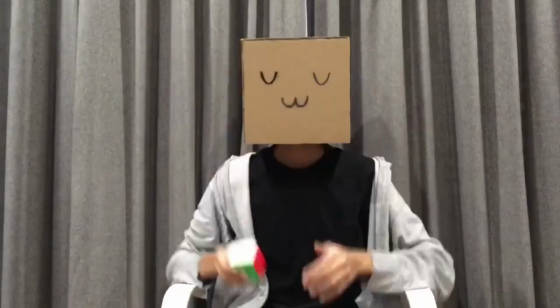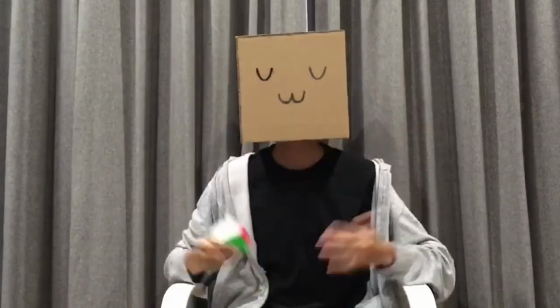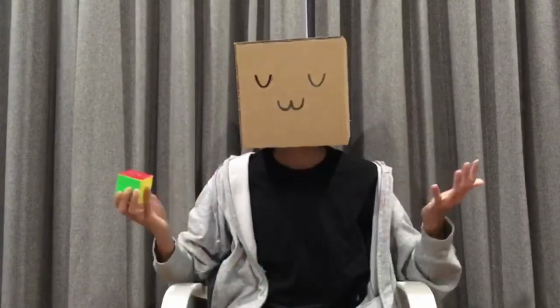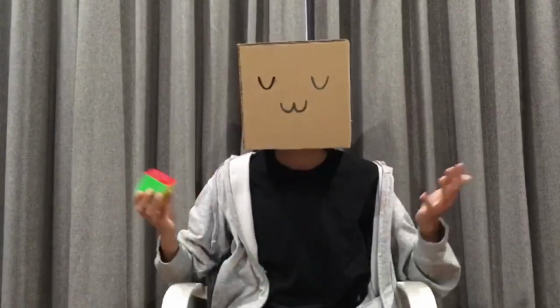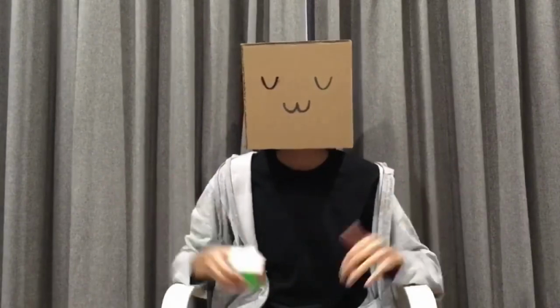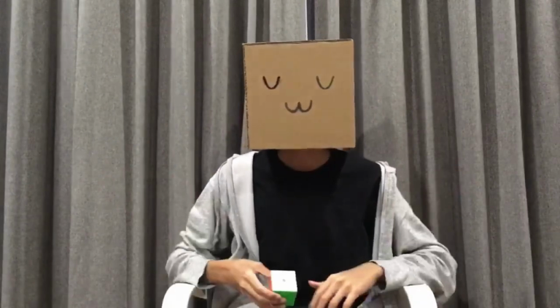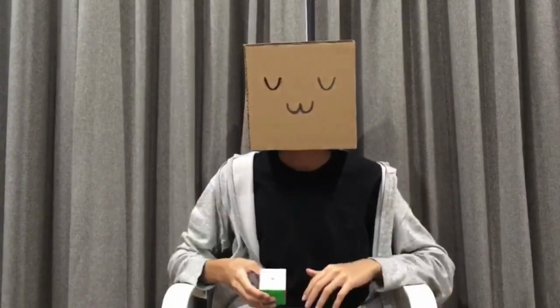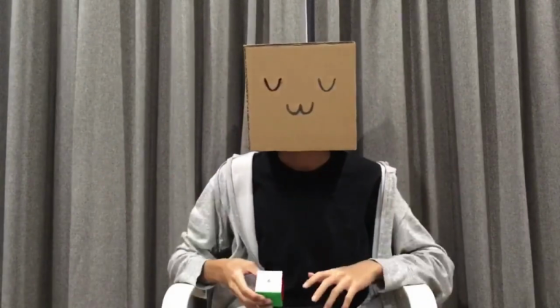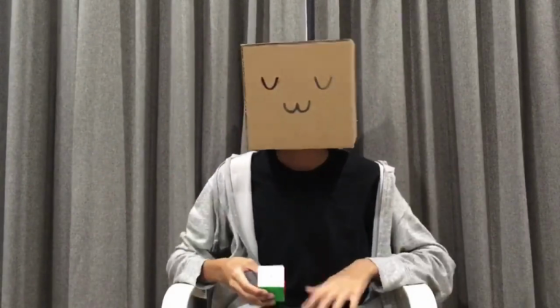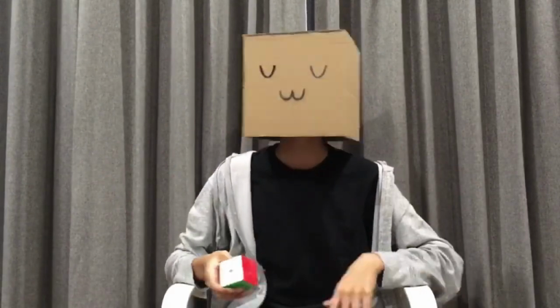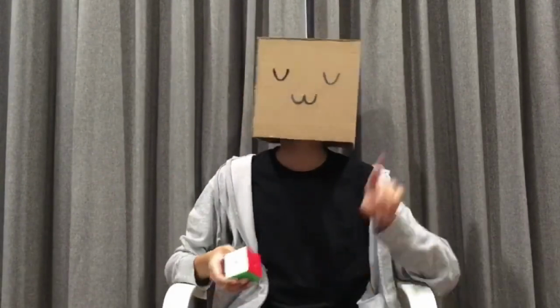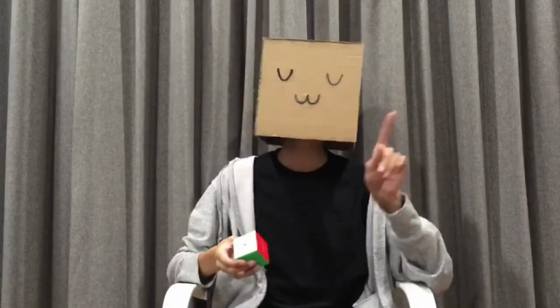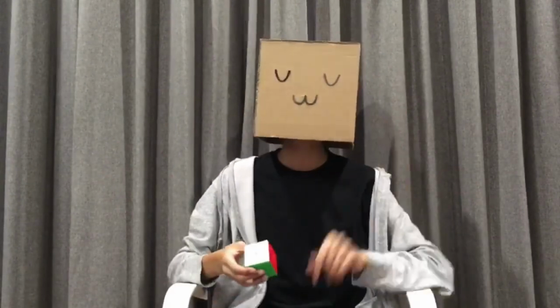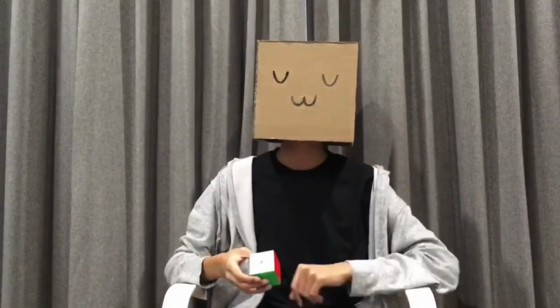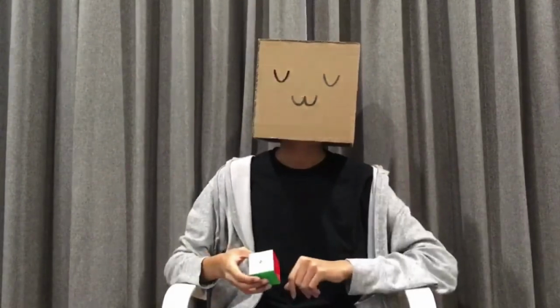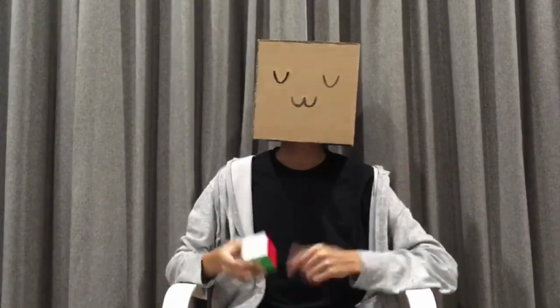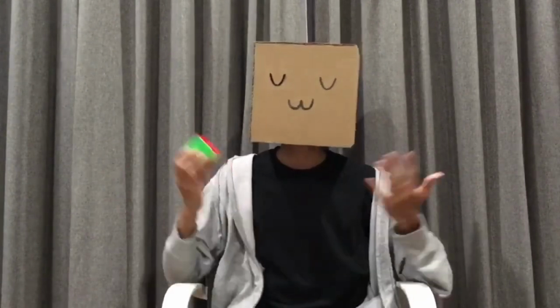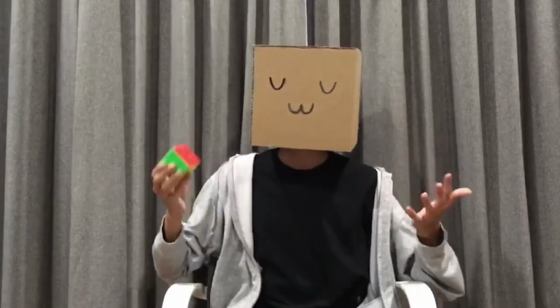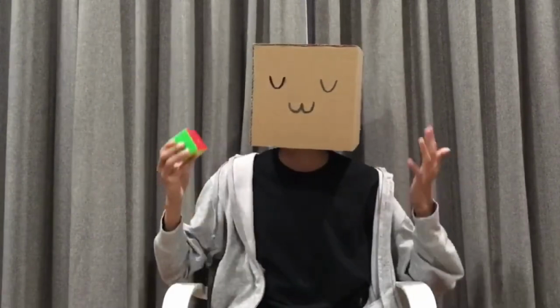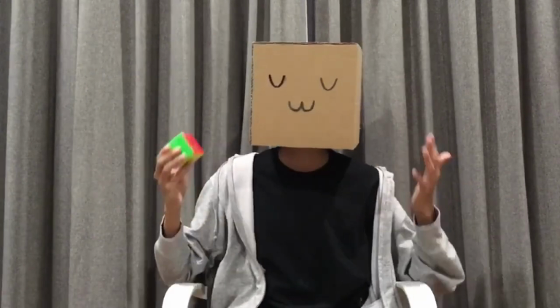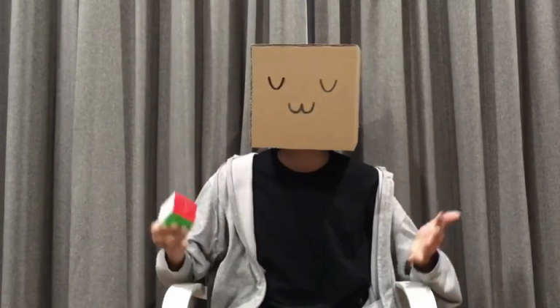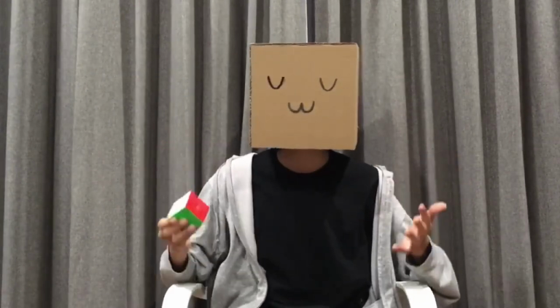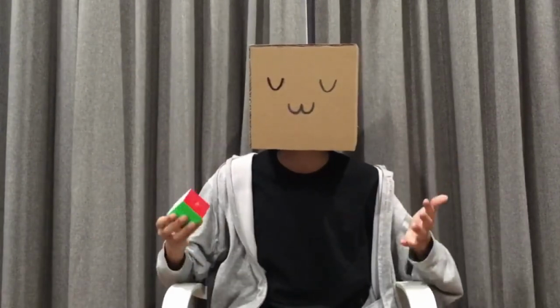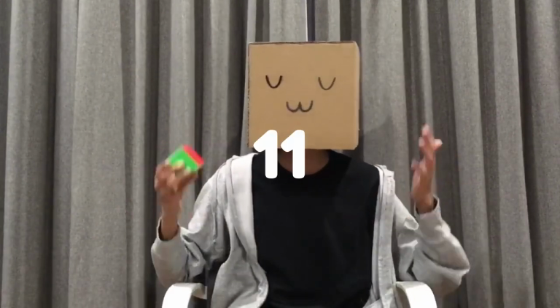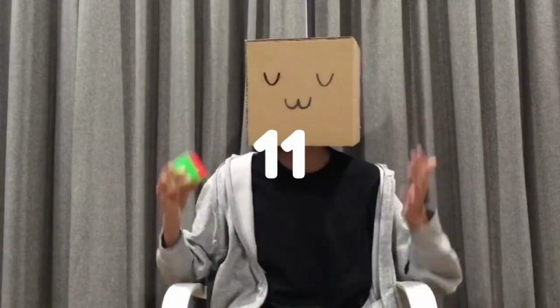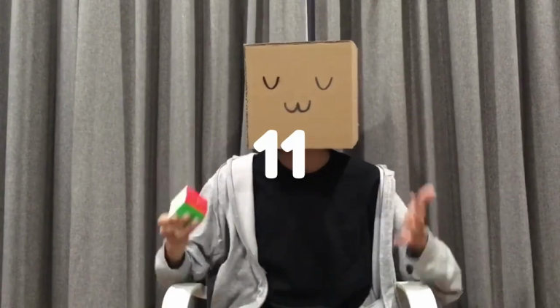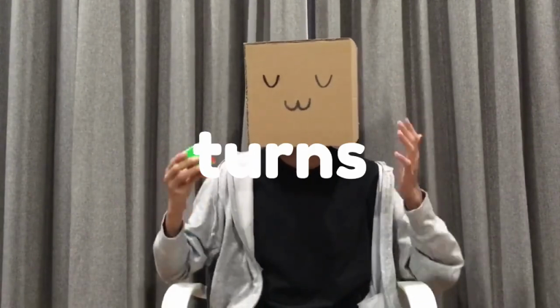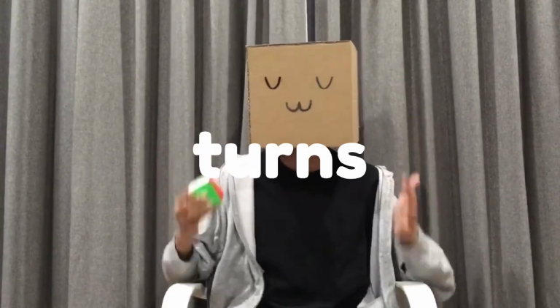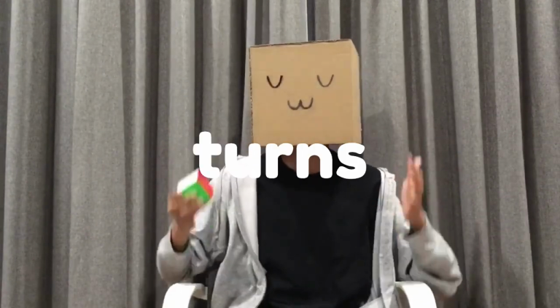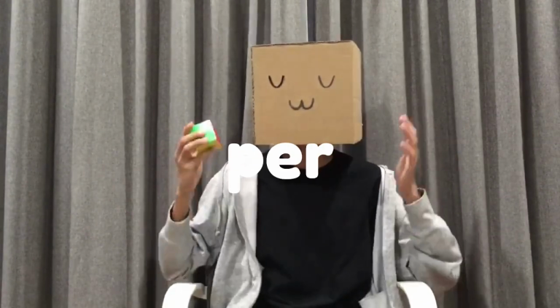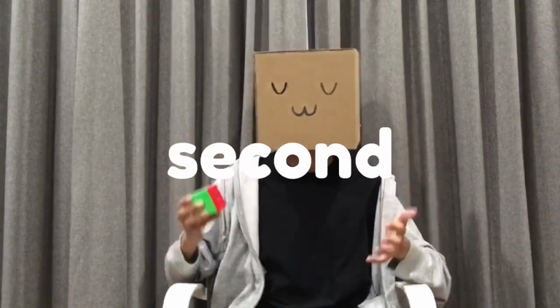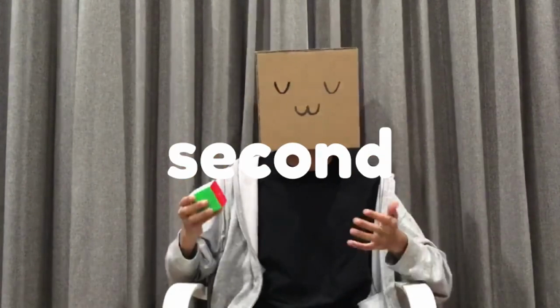Pretty much insane. Oh yeah, one more thing — he executed this at 11 turns per second.